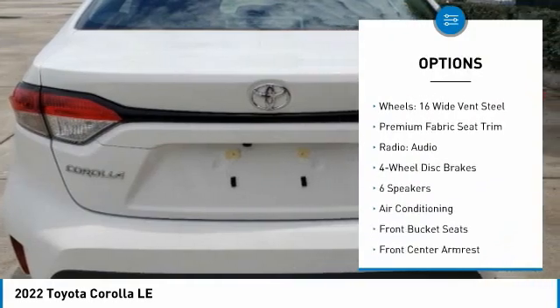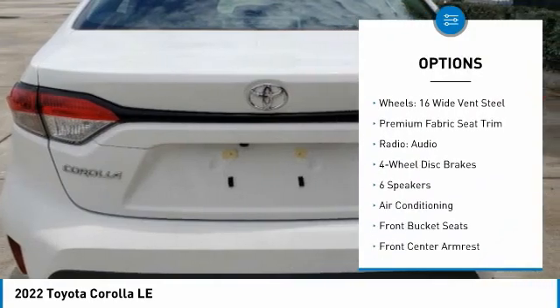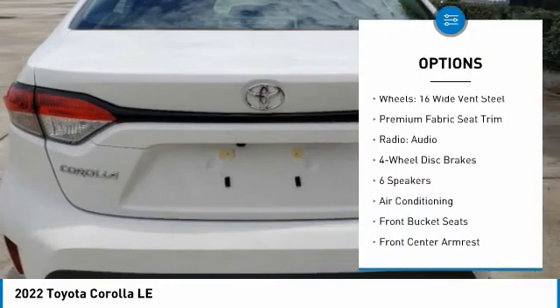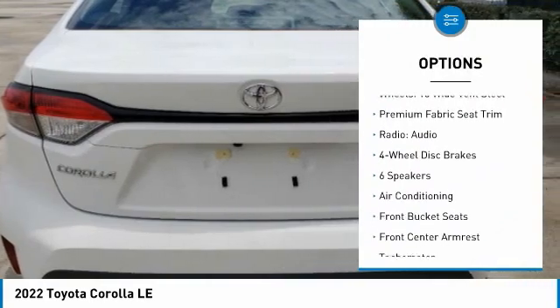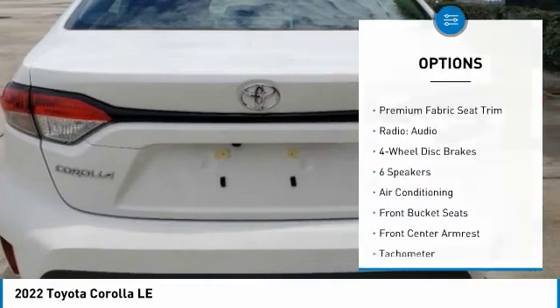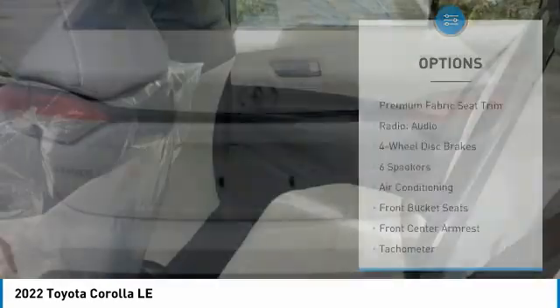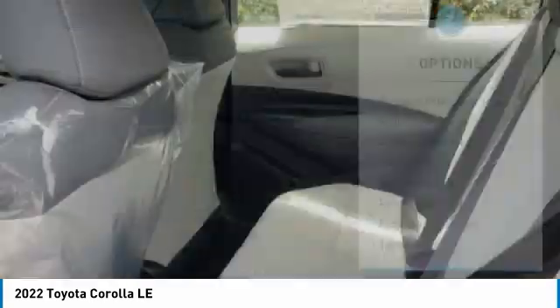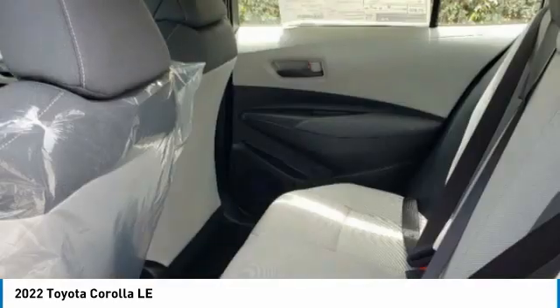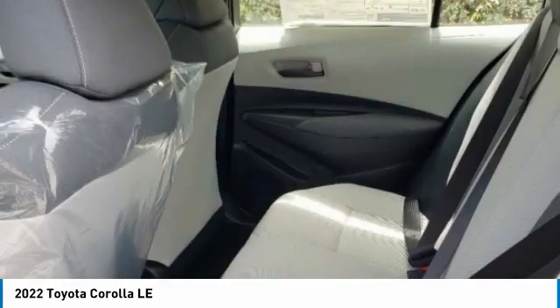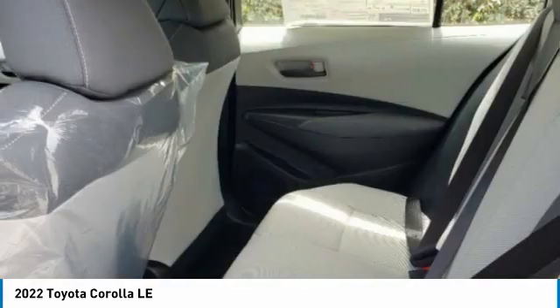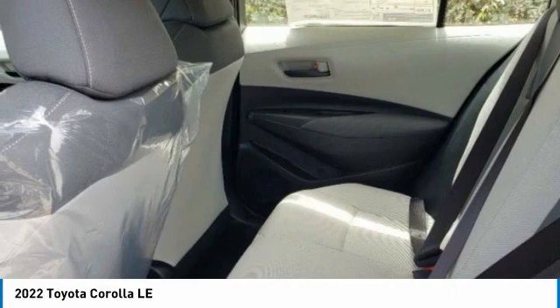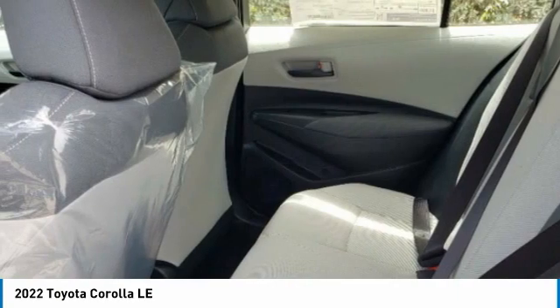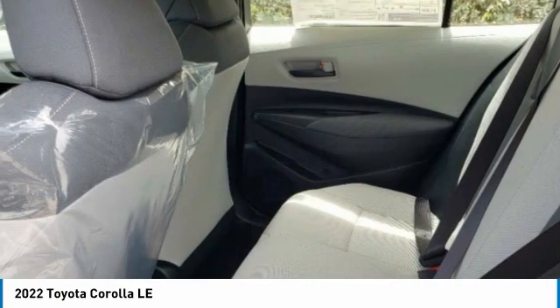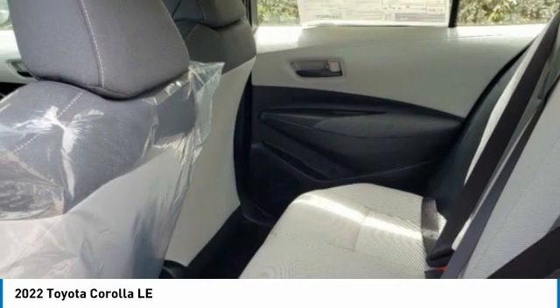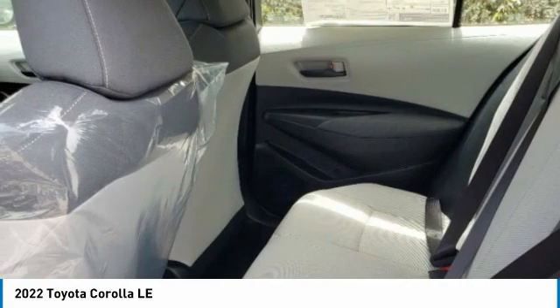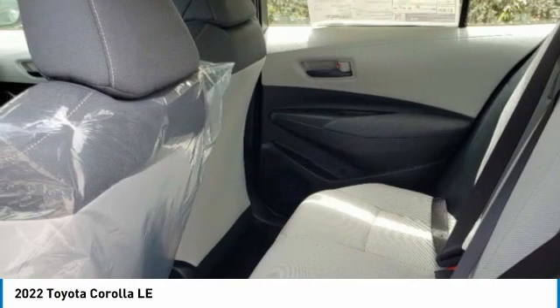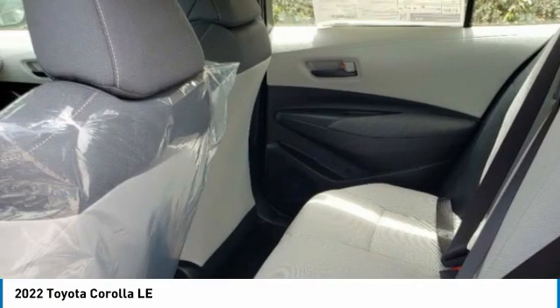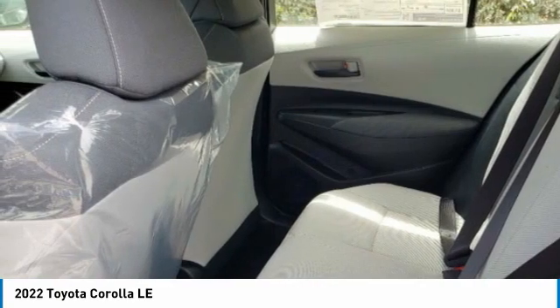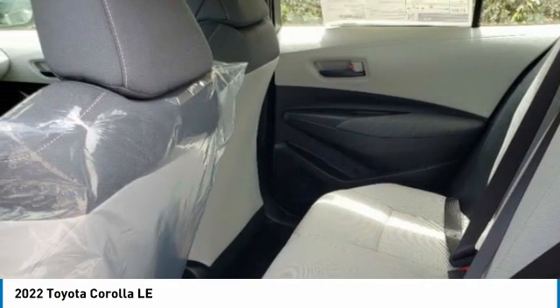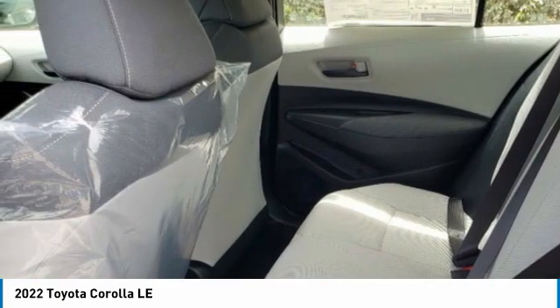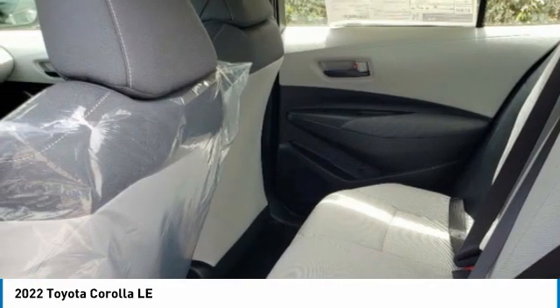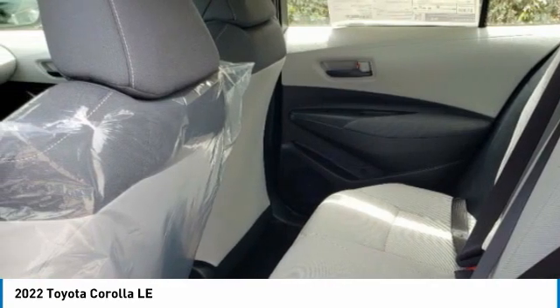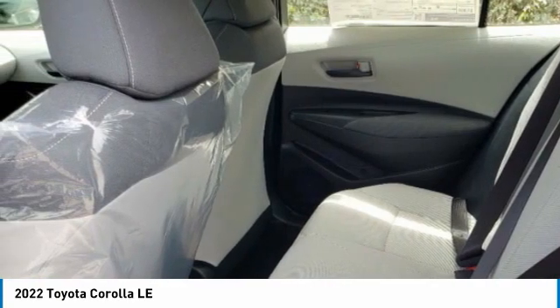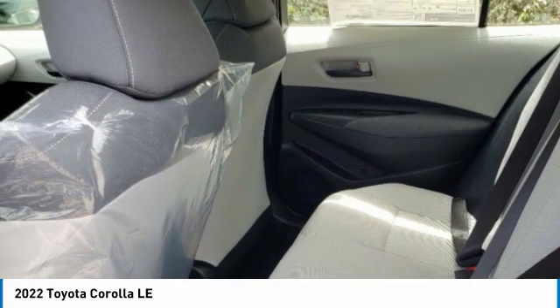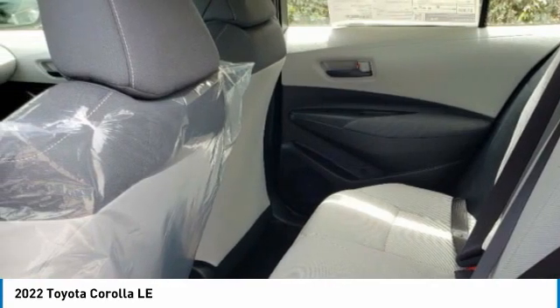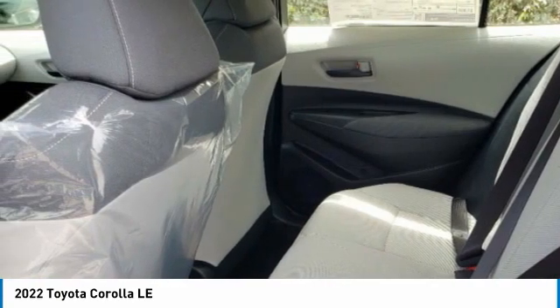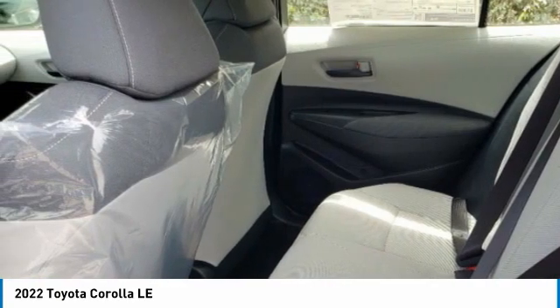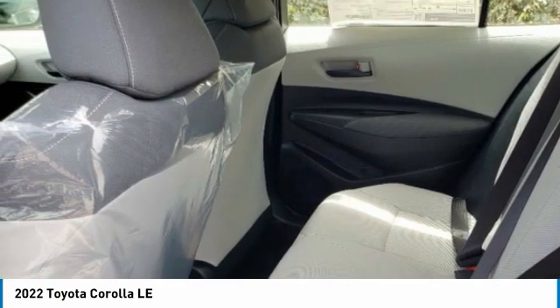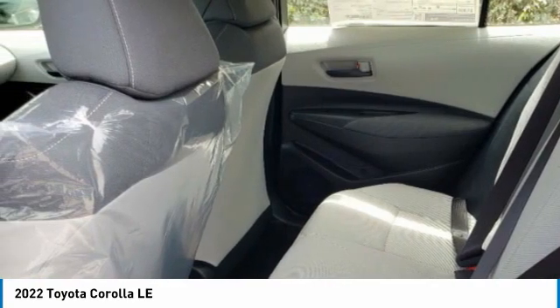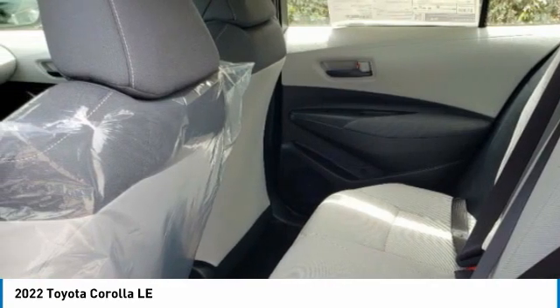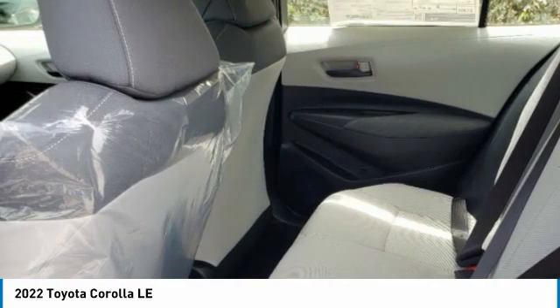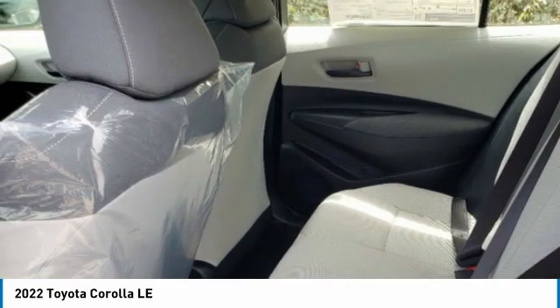Daytime running lights, engine immobilizer, remote keyless entry, speed control.